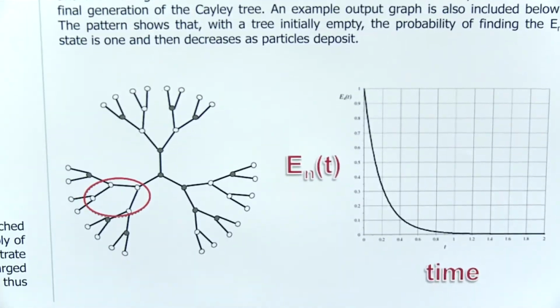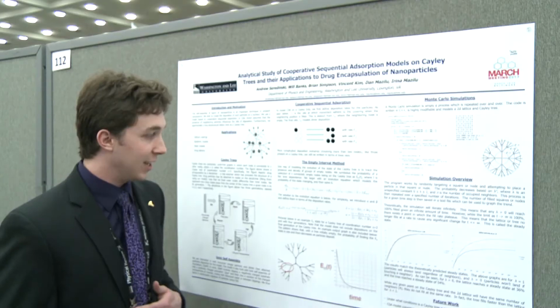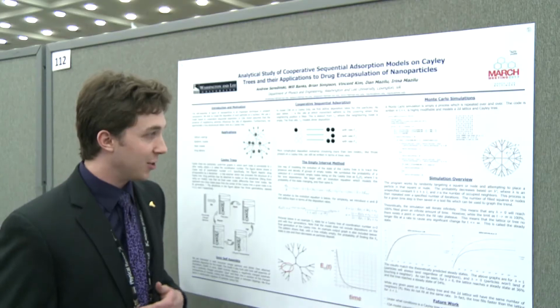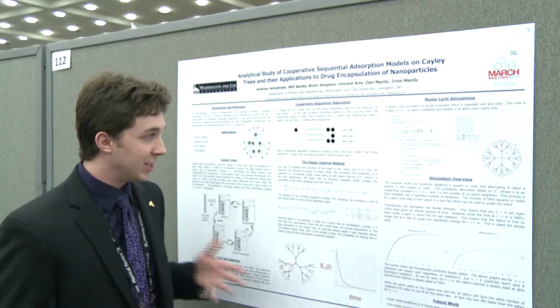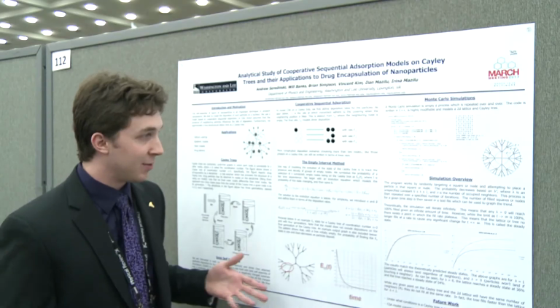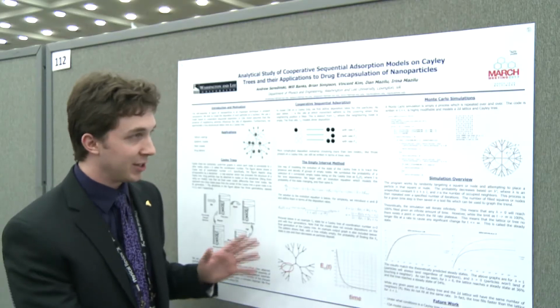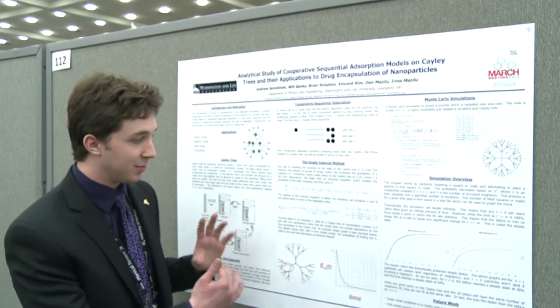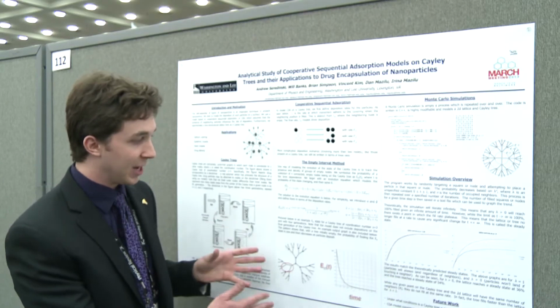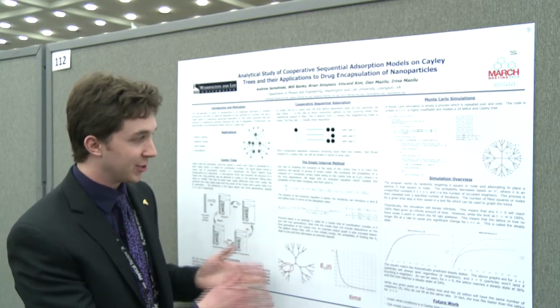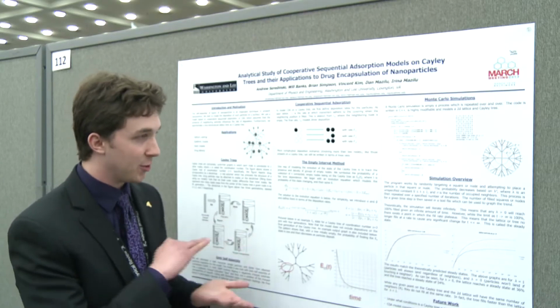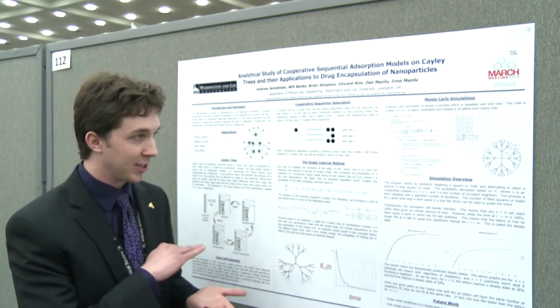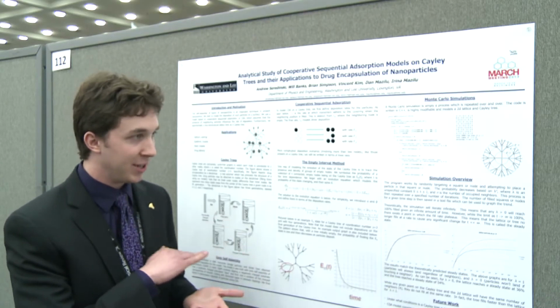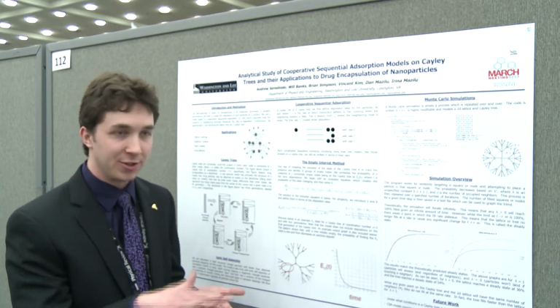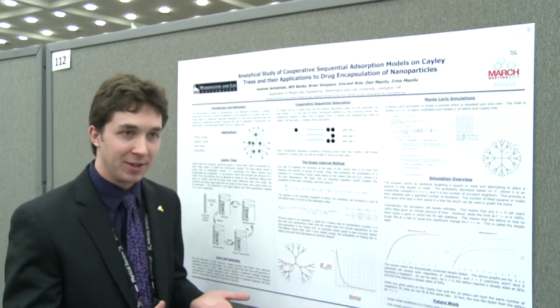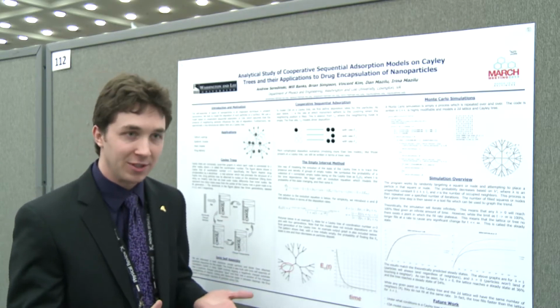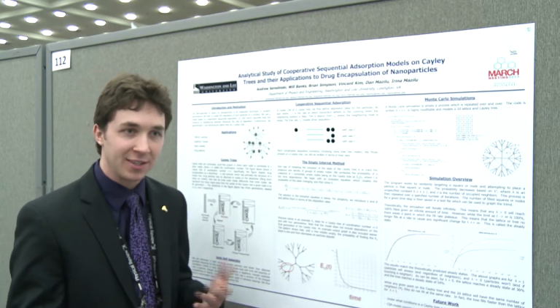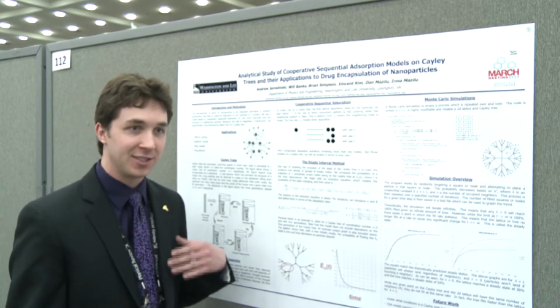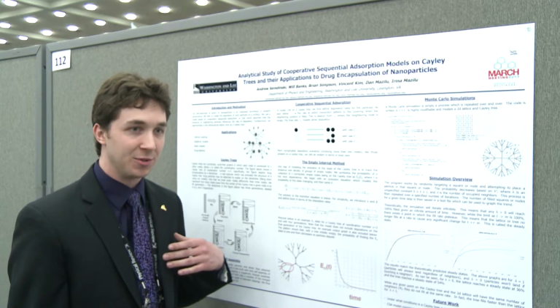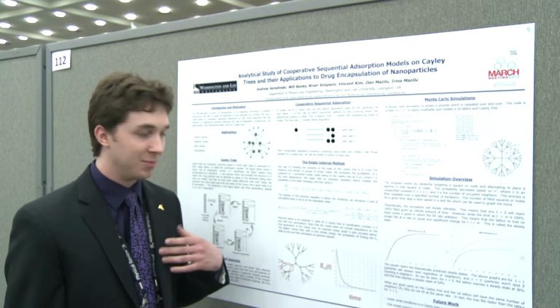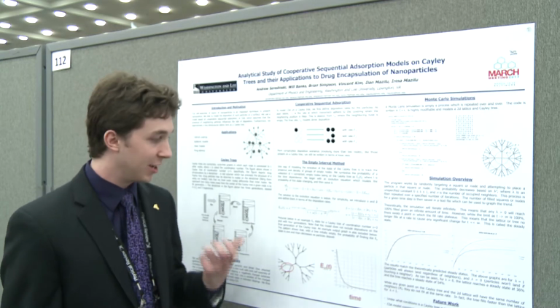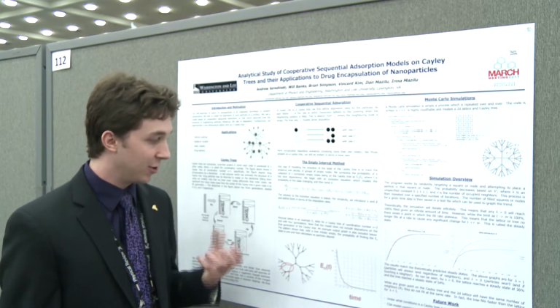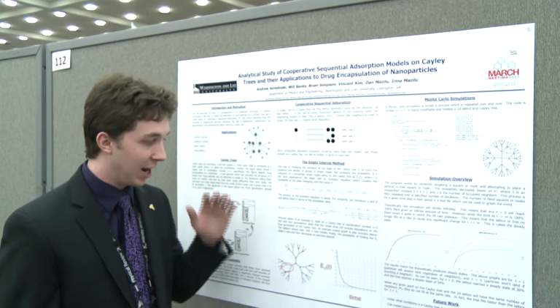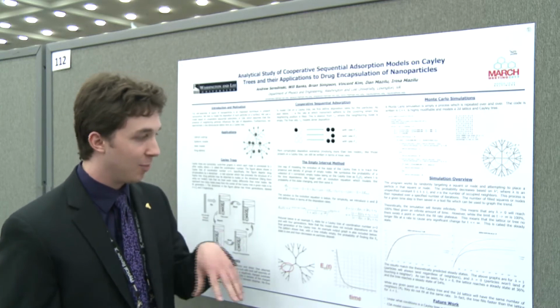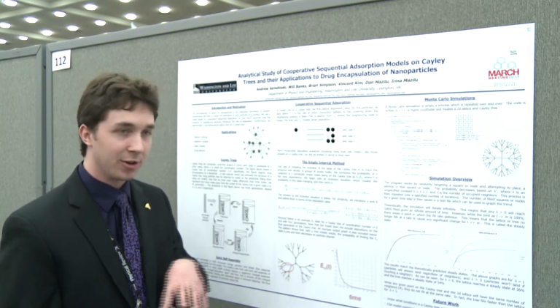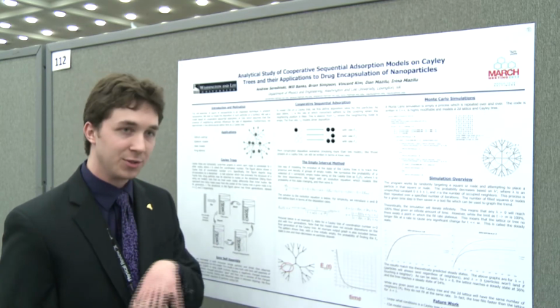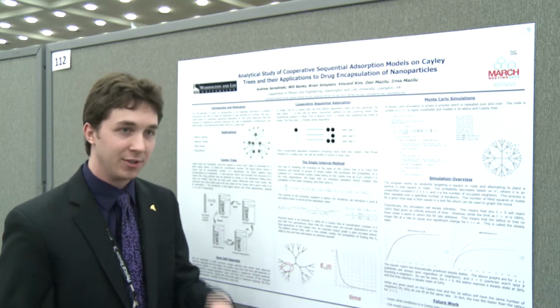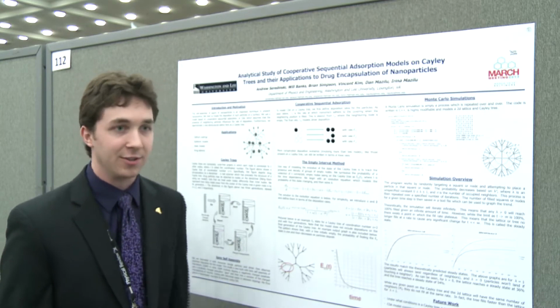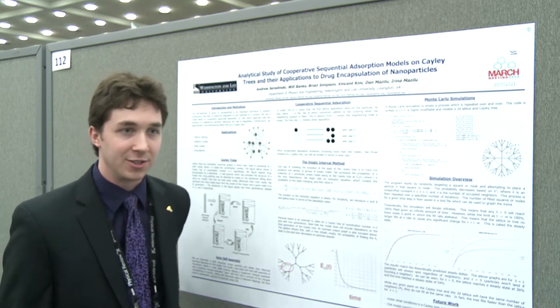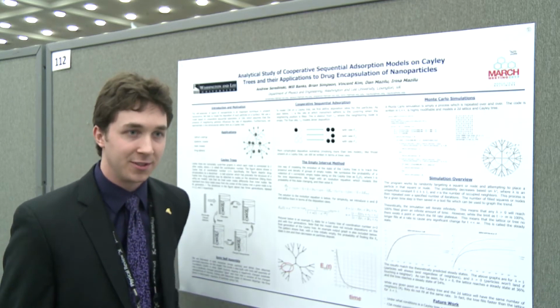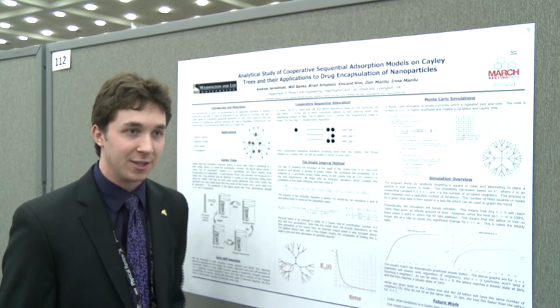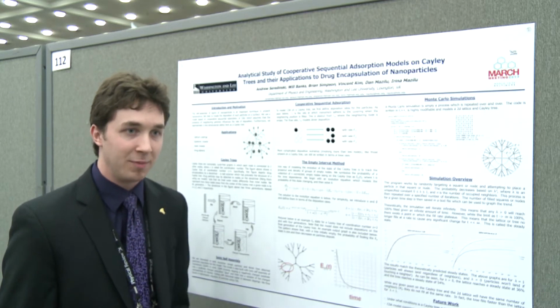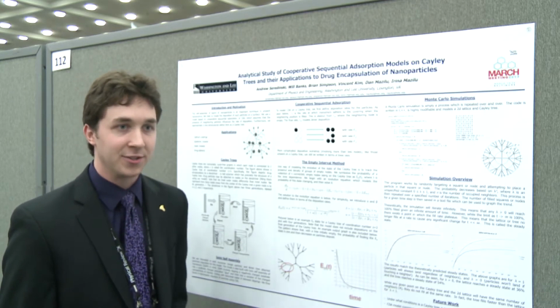We used a Cayley tree to approximate a two-dimensional lattice, to get a feel for how particles will adhere to the surface and in what patterns.